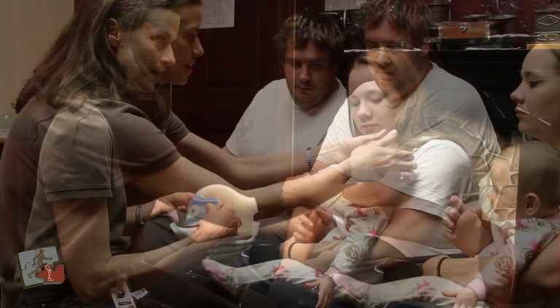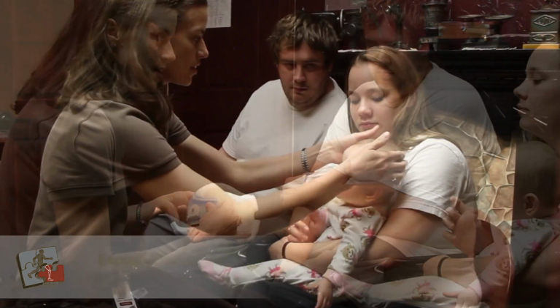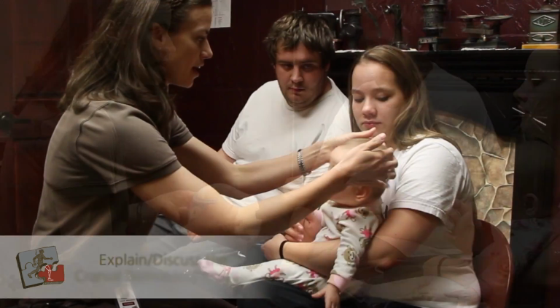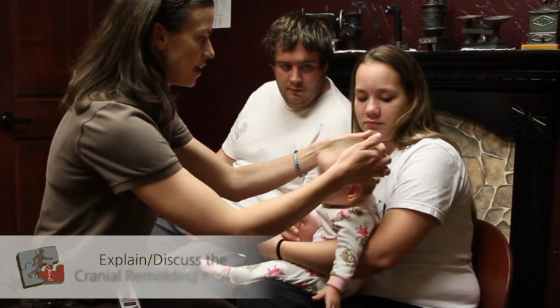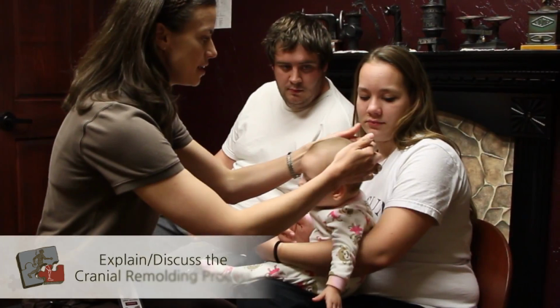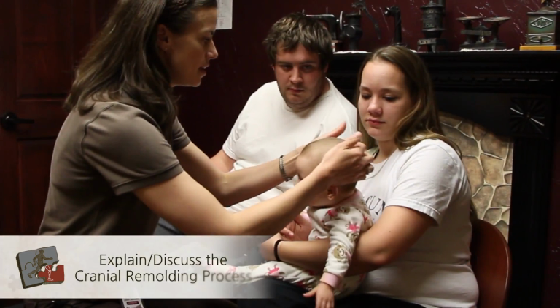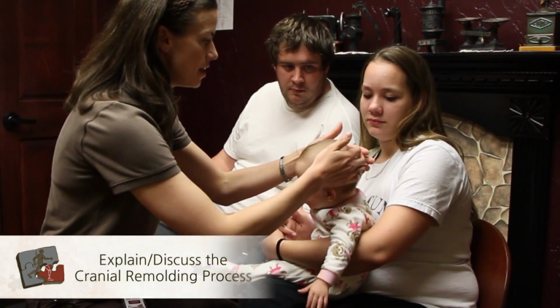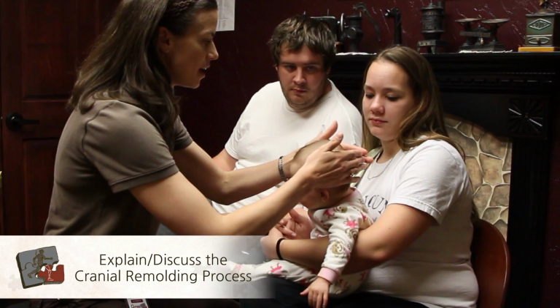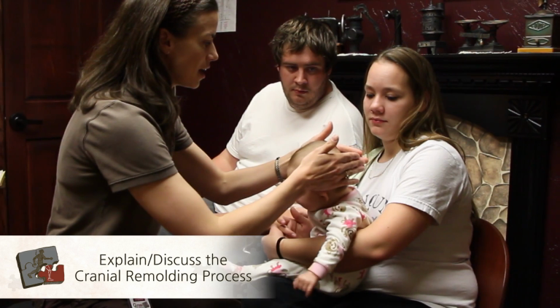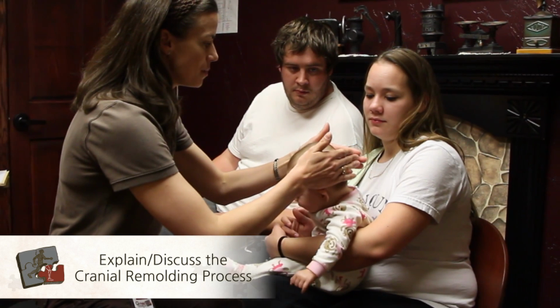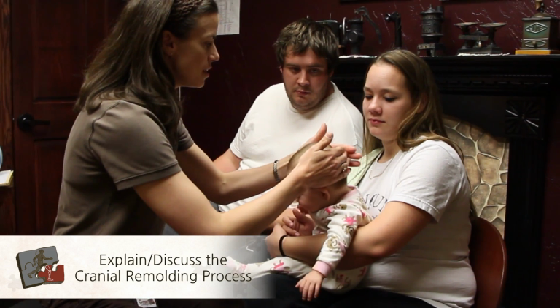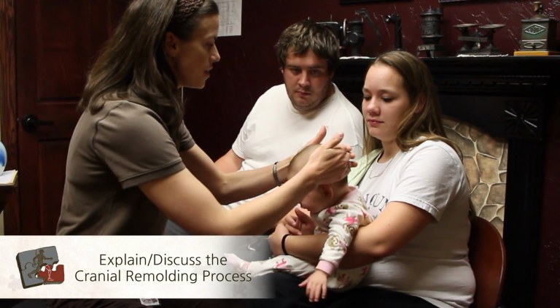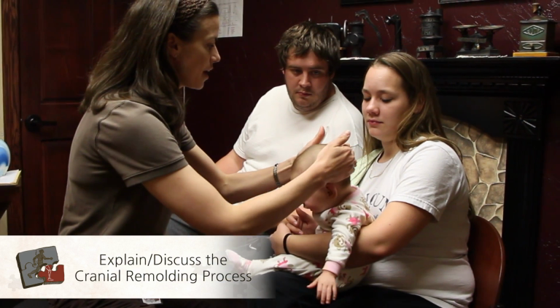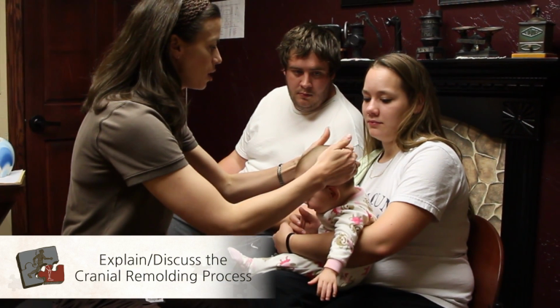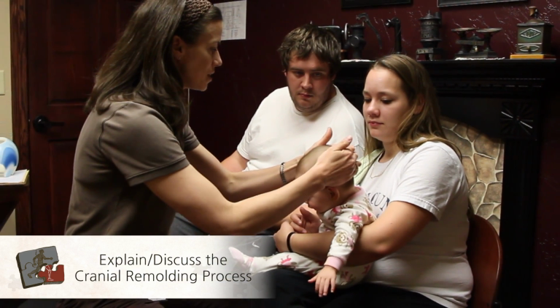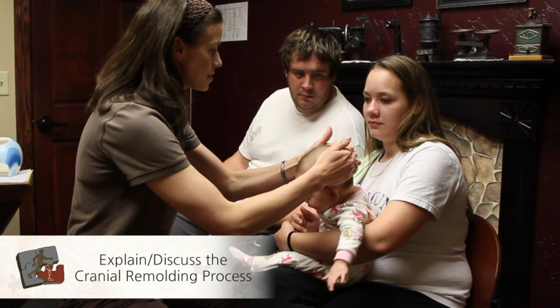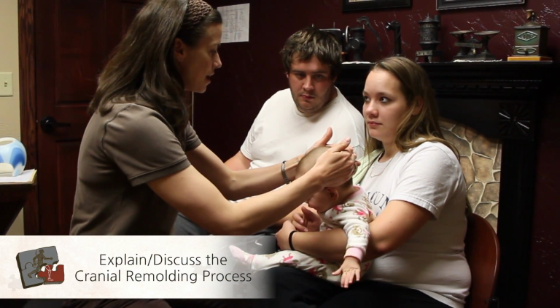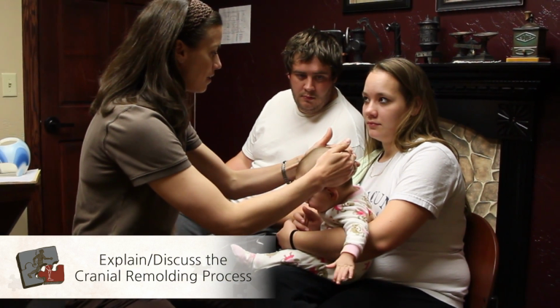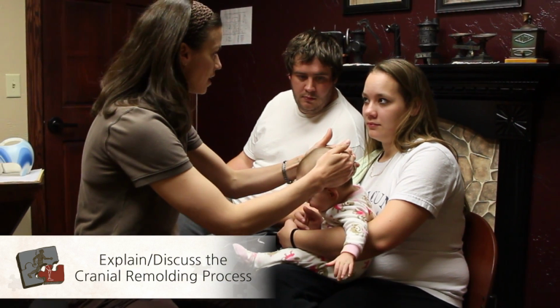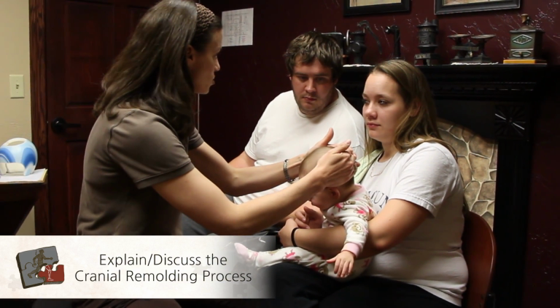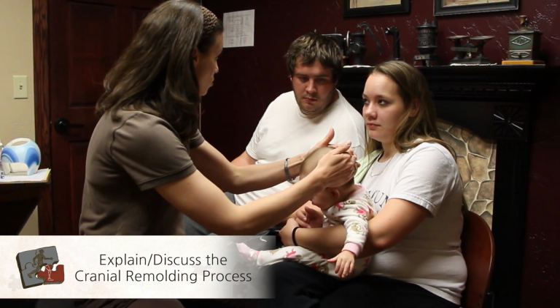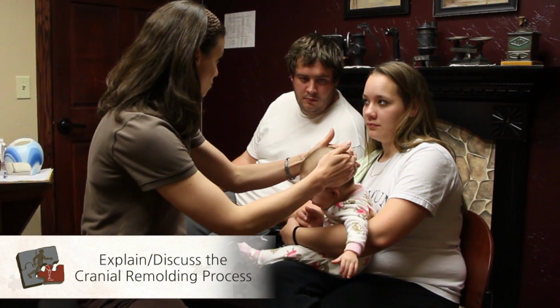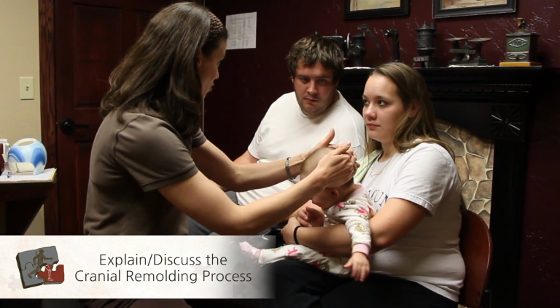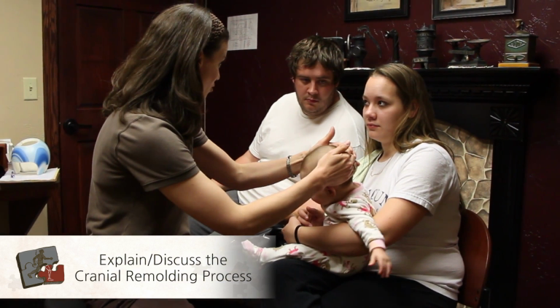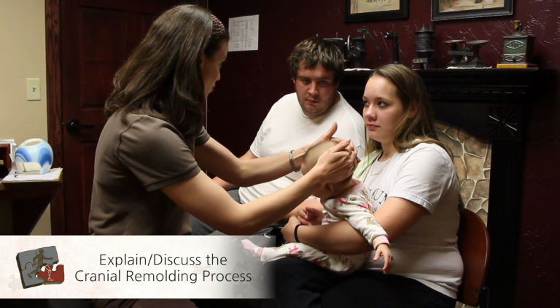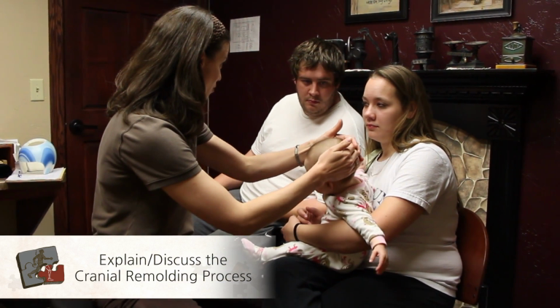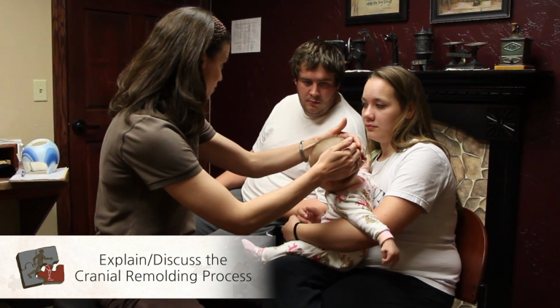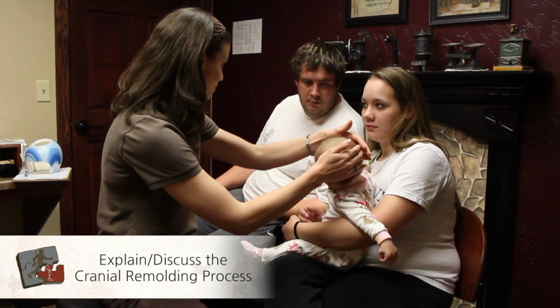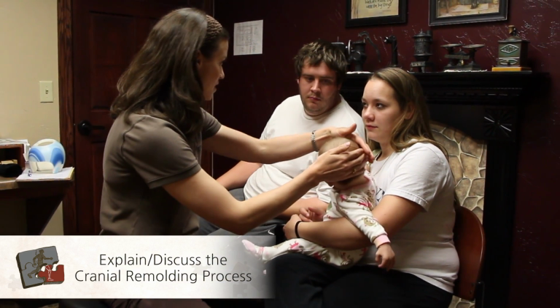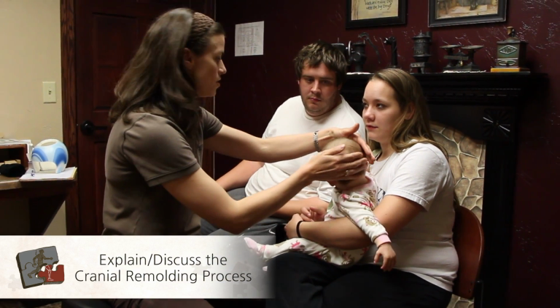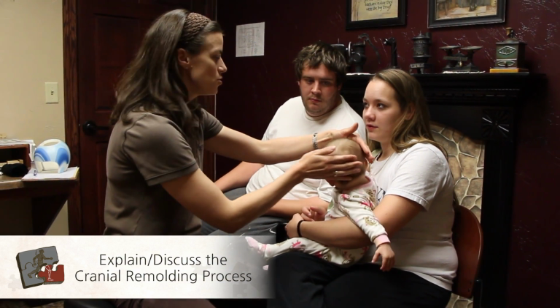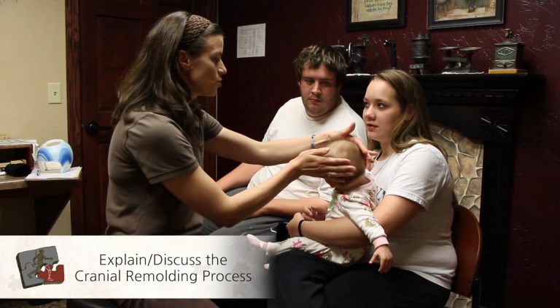First, we explain in detail the cranial process and answer any questions that the parents might have.